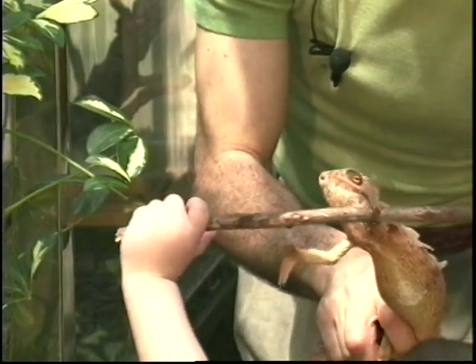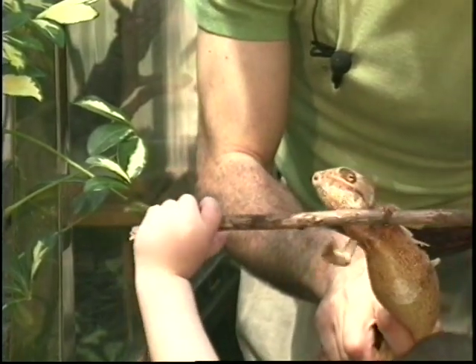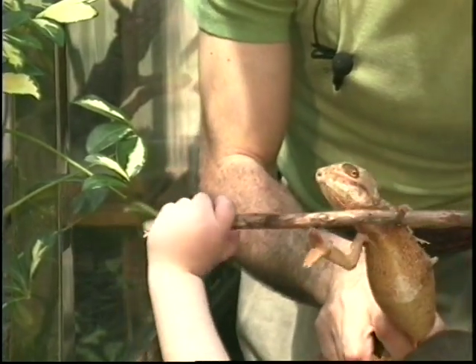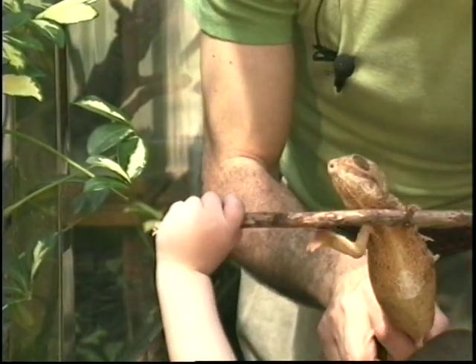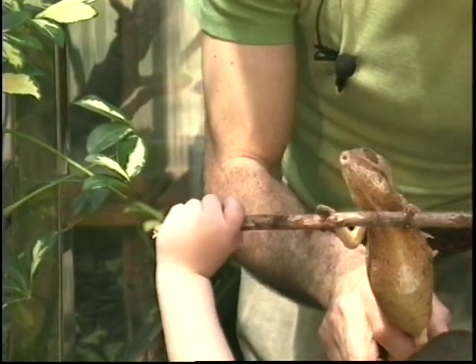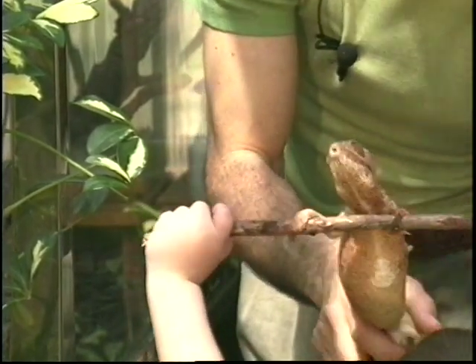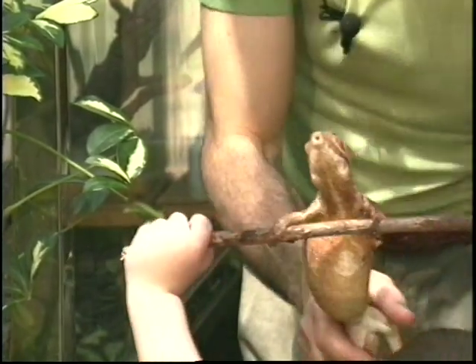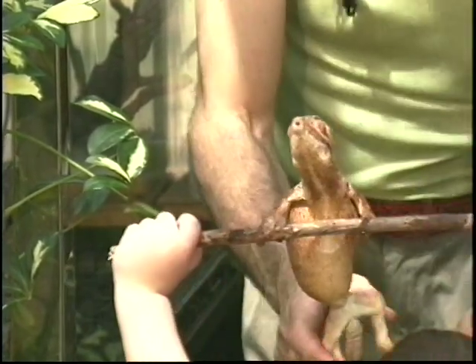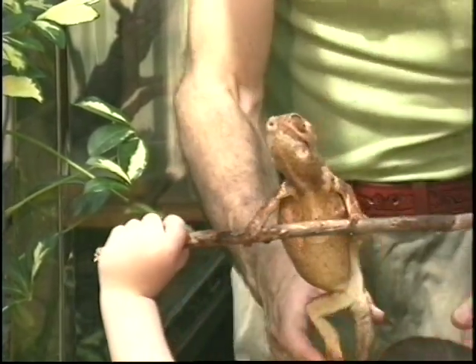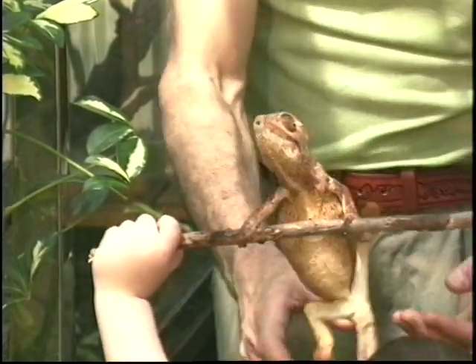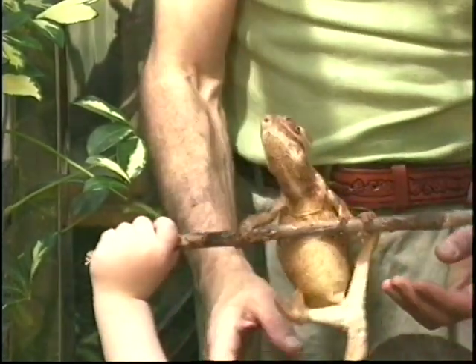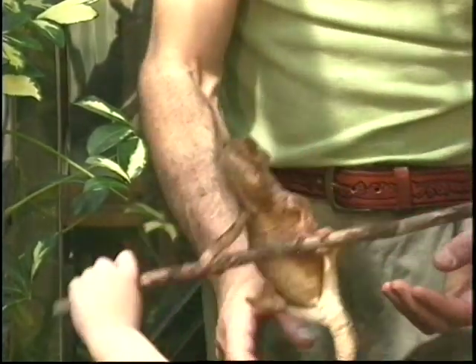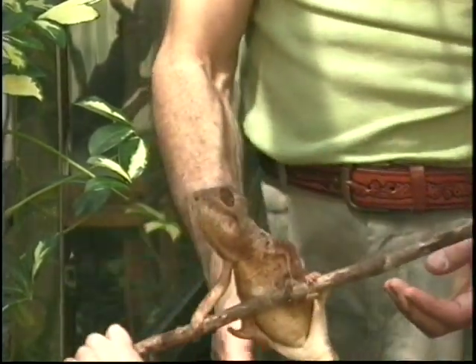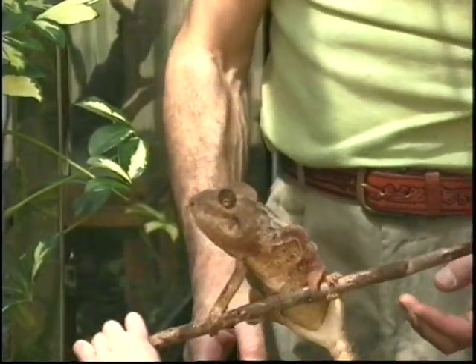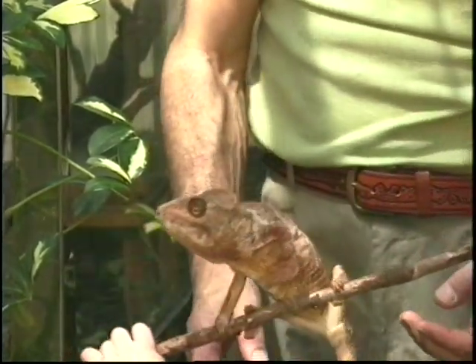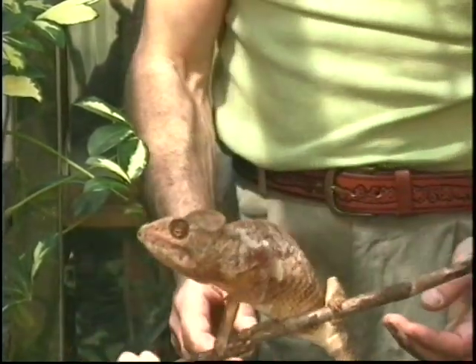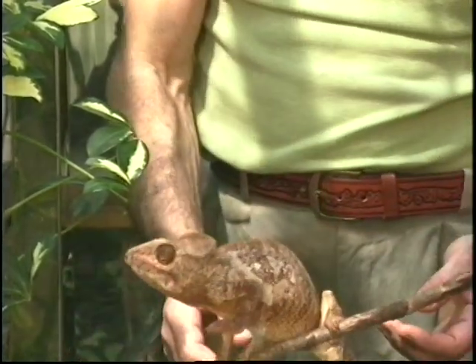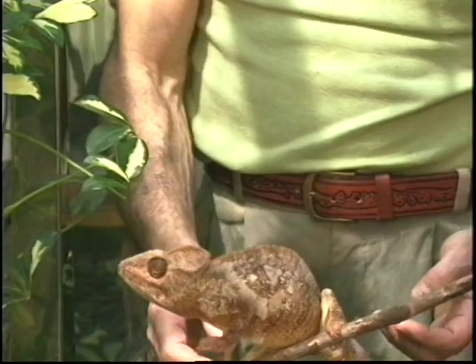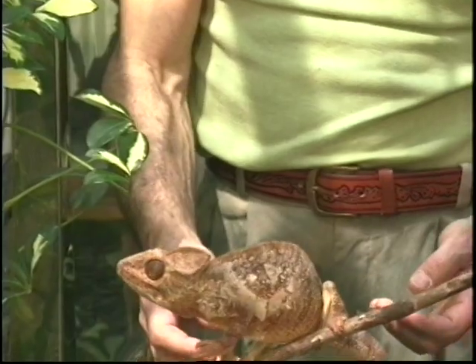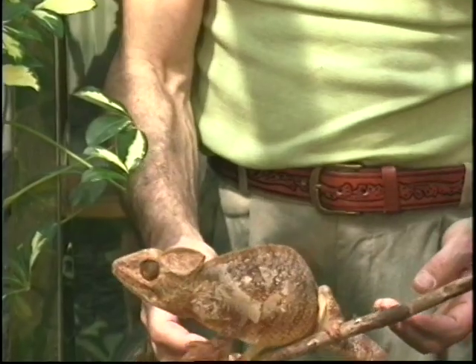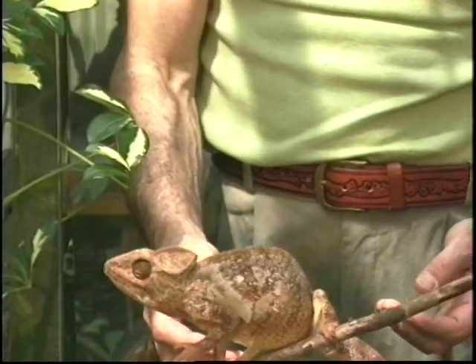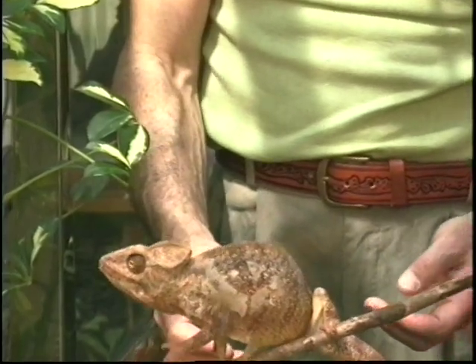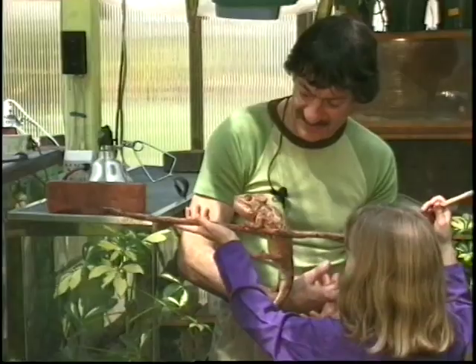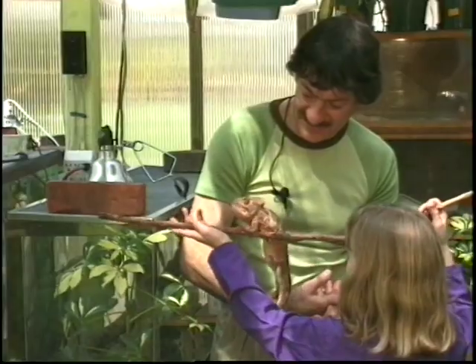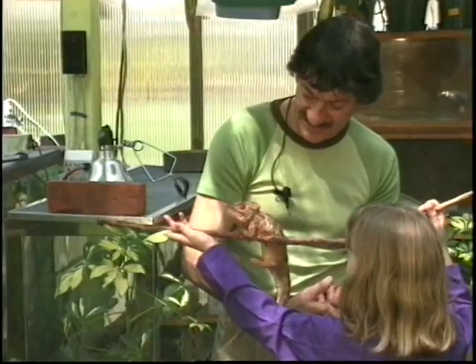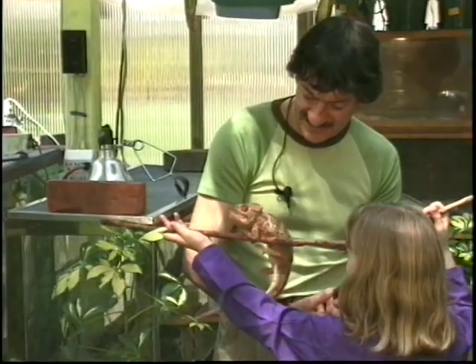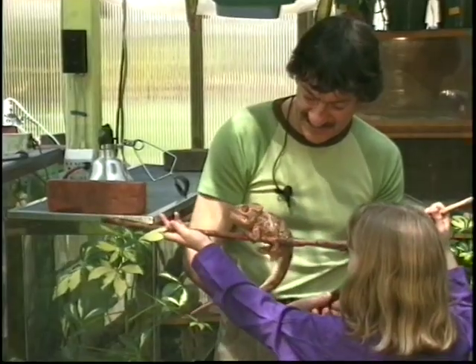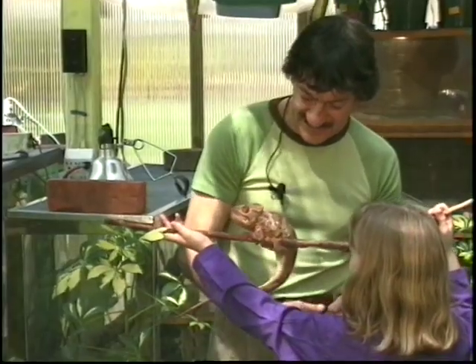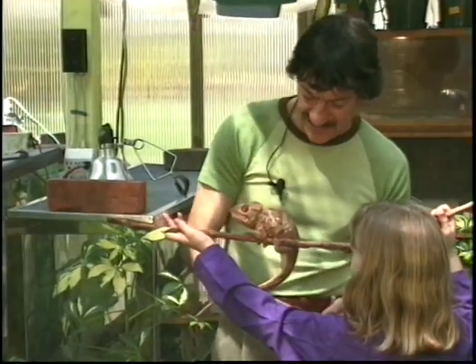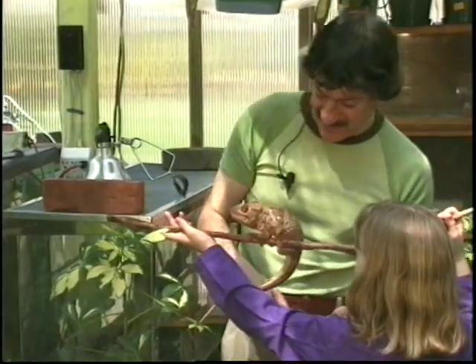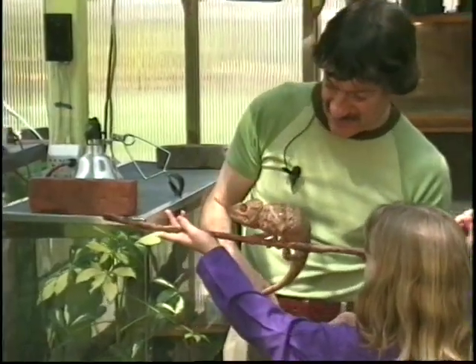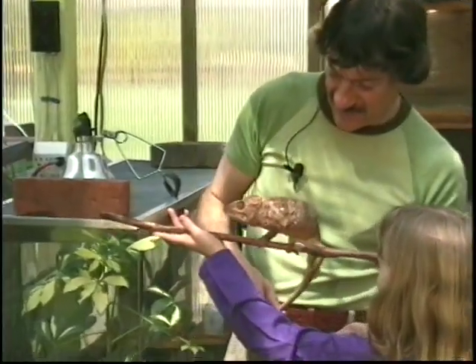There he goes — he likes to go very high. You can see he's climbing on there.